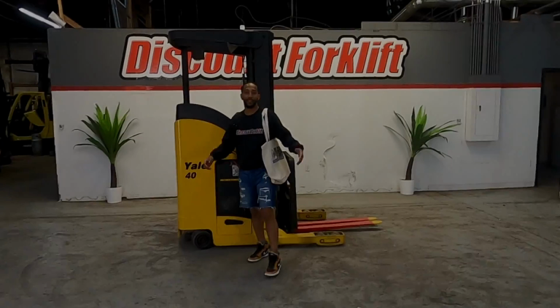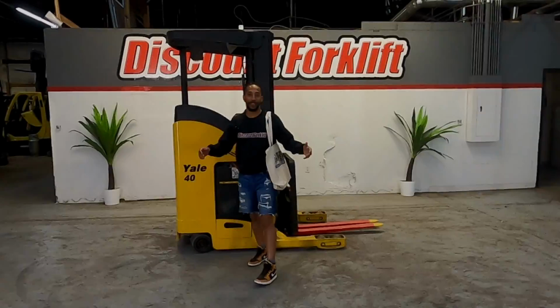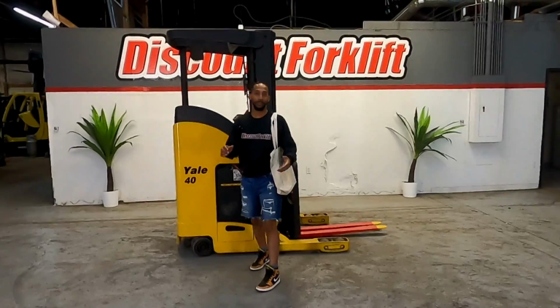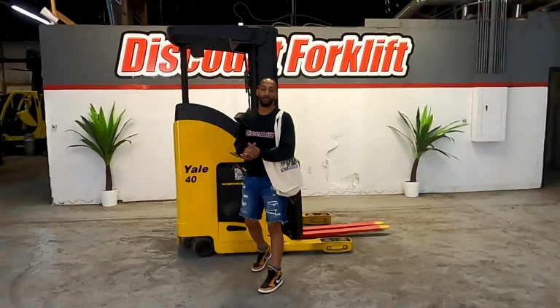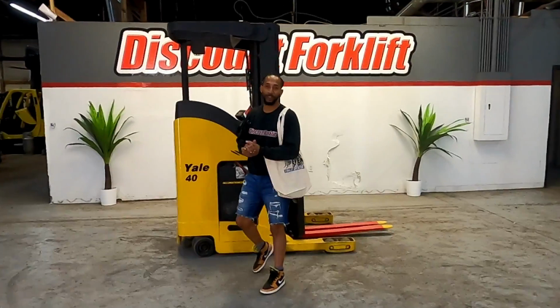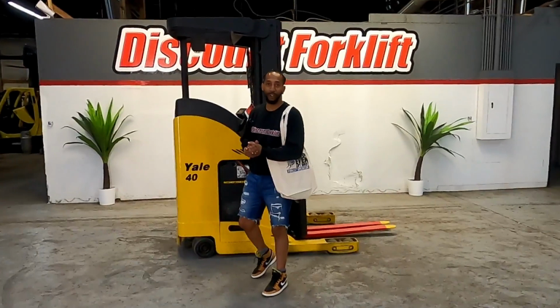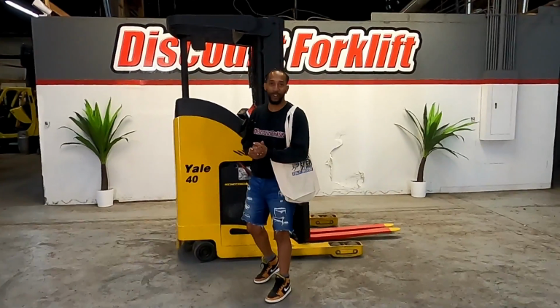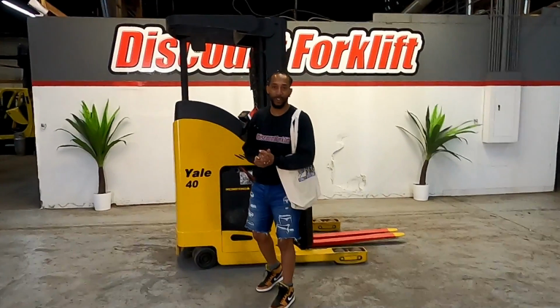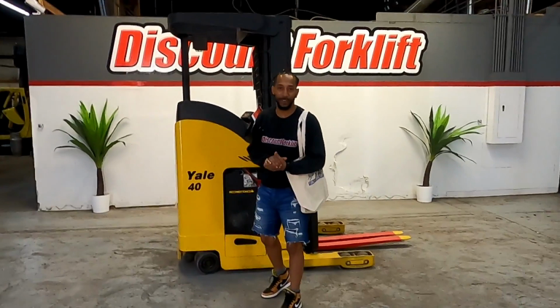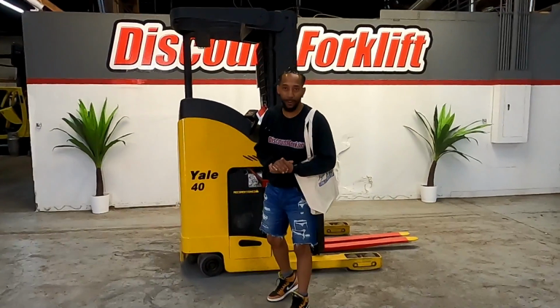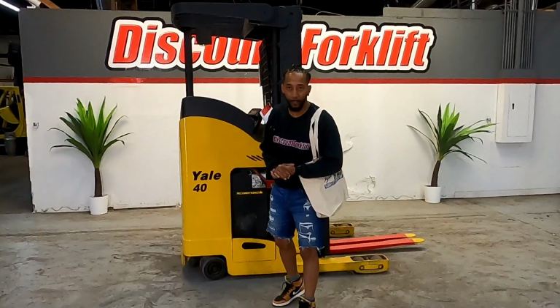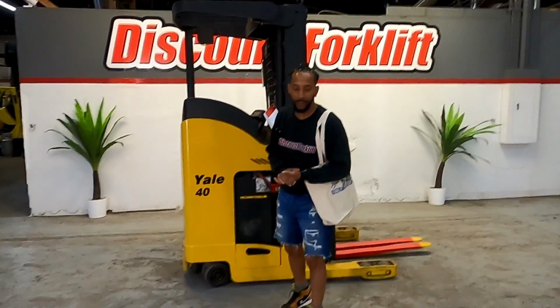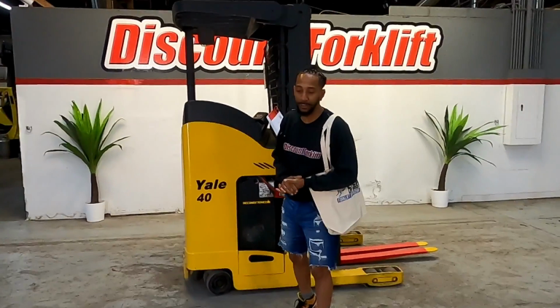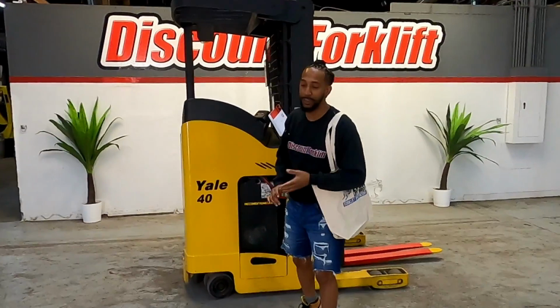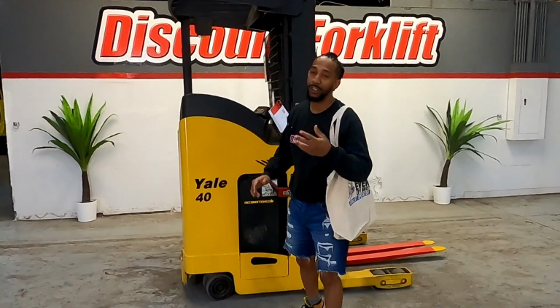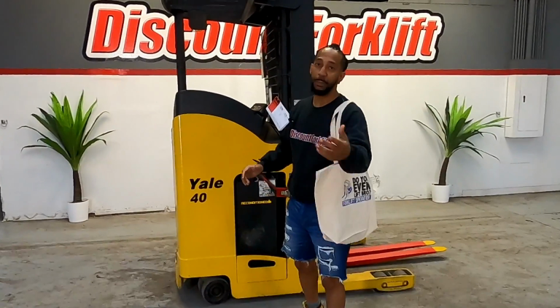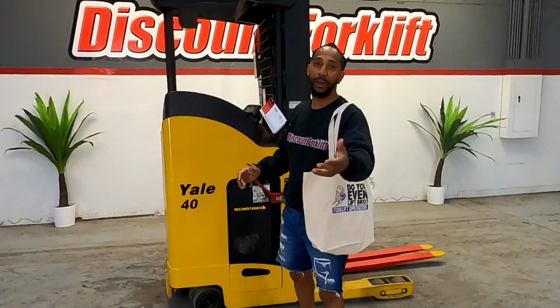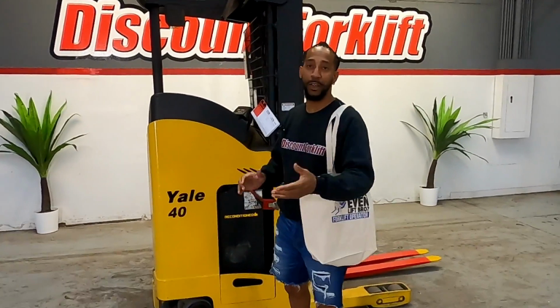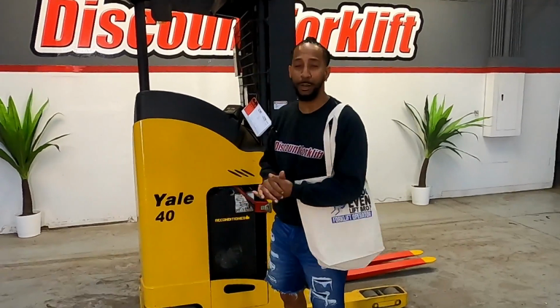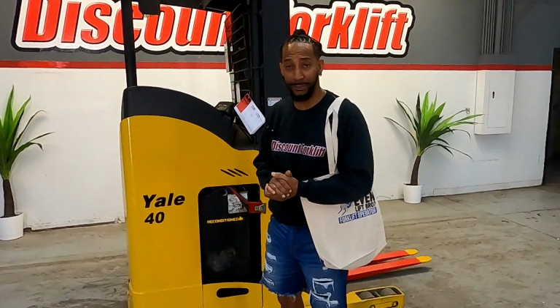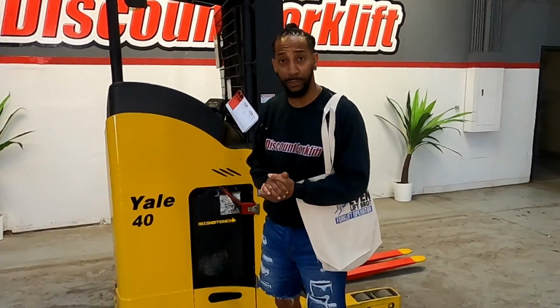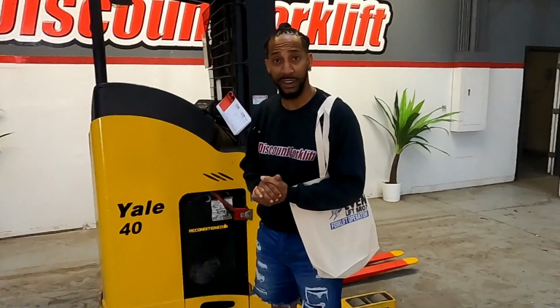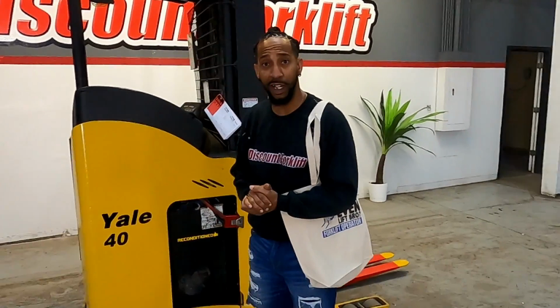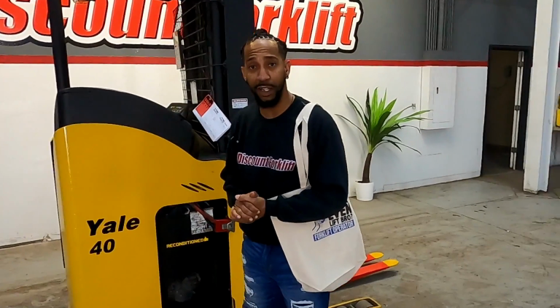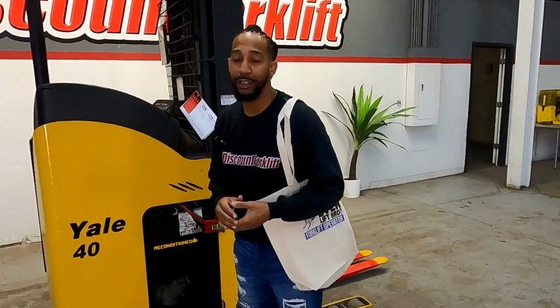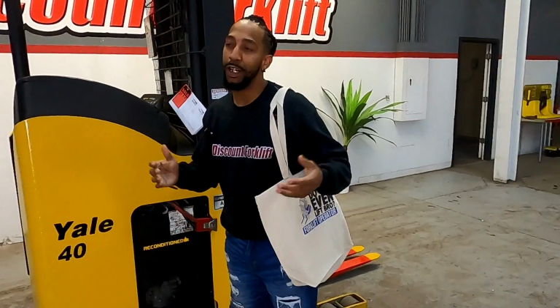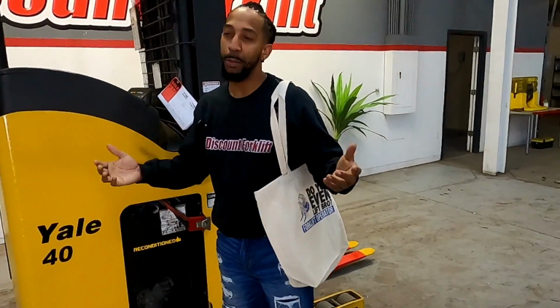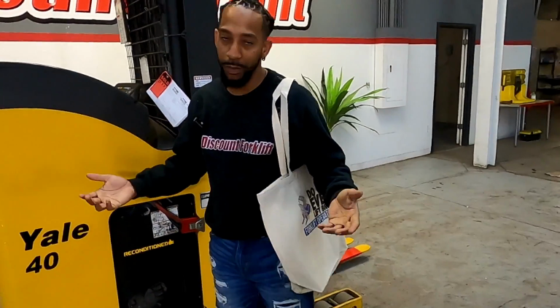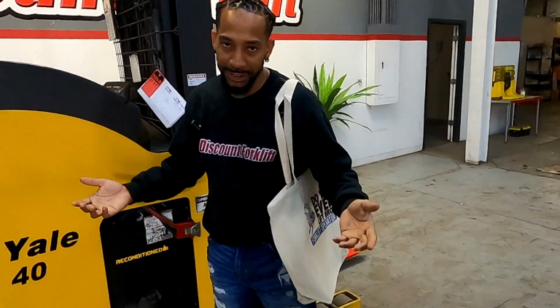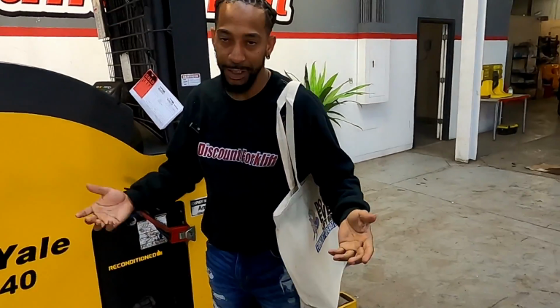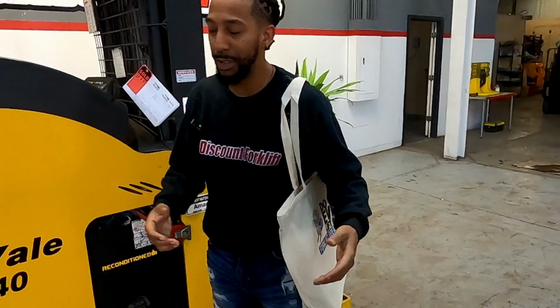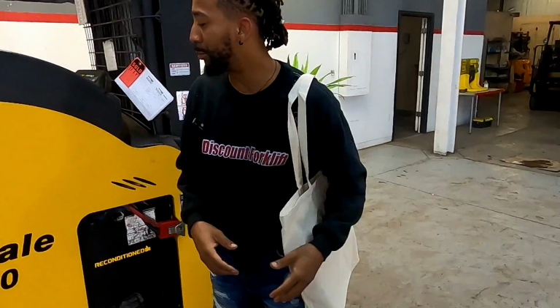Hey Sam, Joey here from Discount Forecliff. On behalf of everybody's favorite, Scott — I'm more of the stuntman.